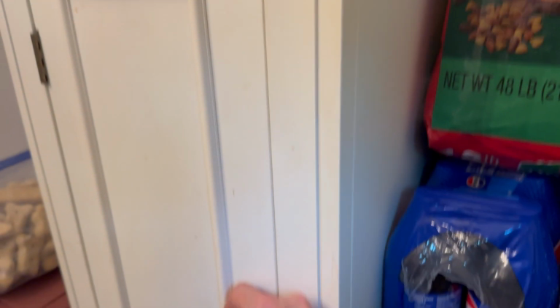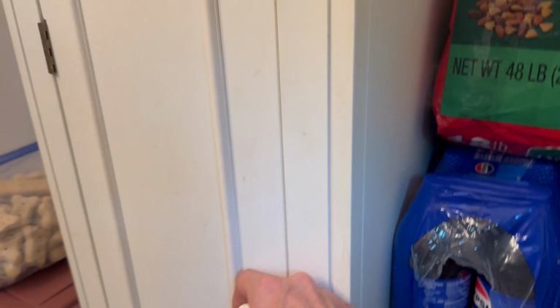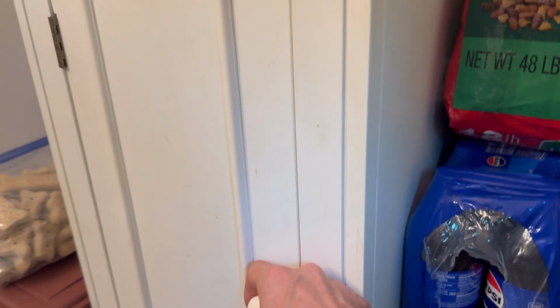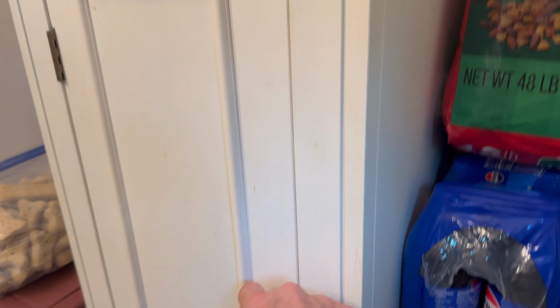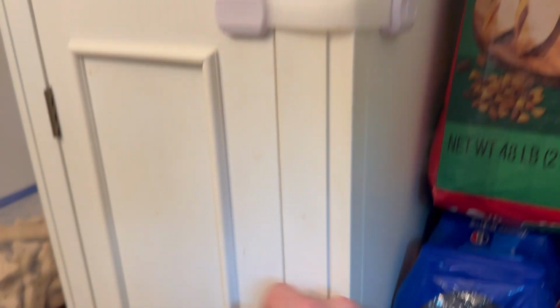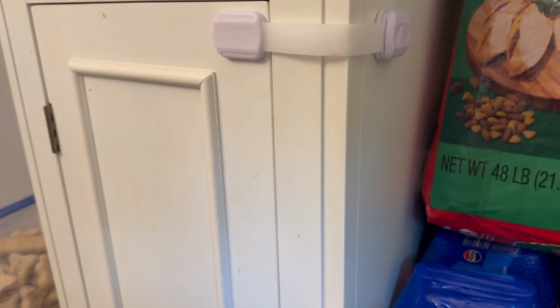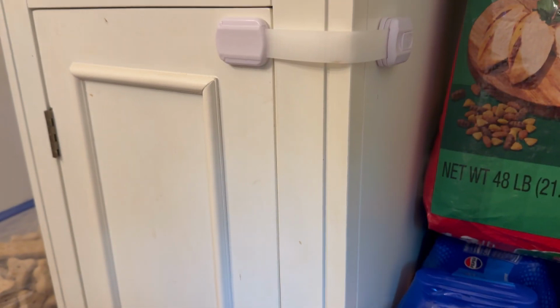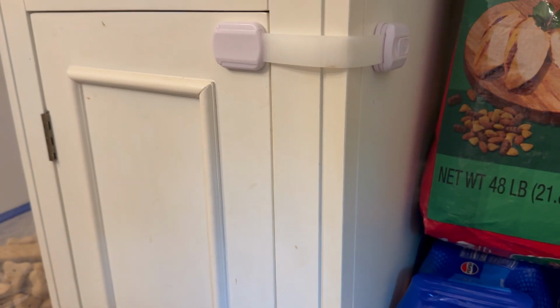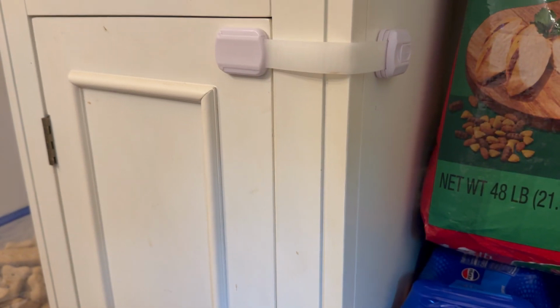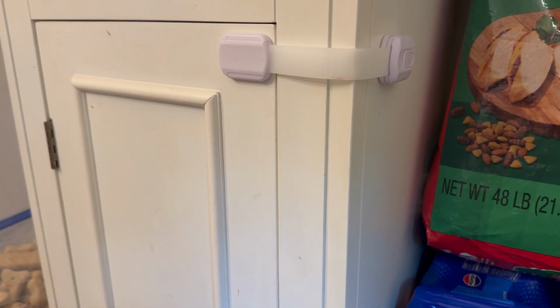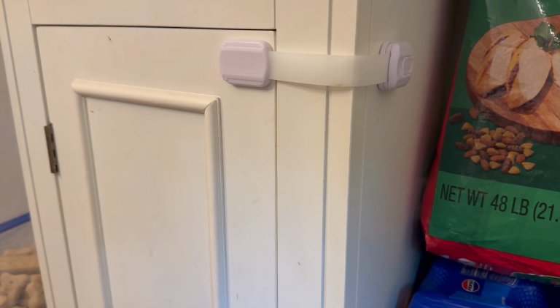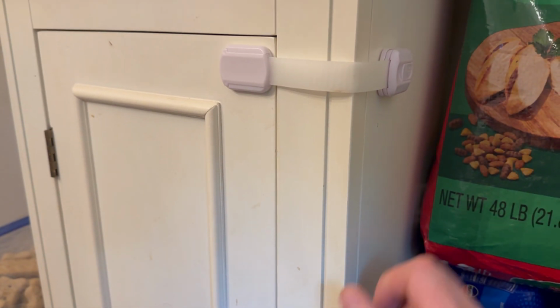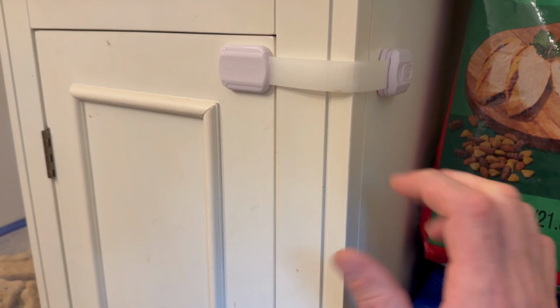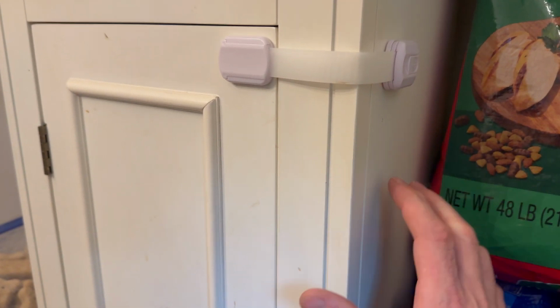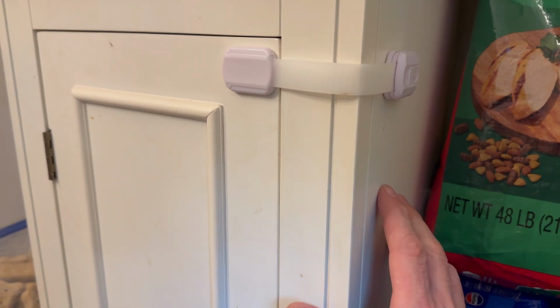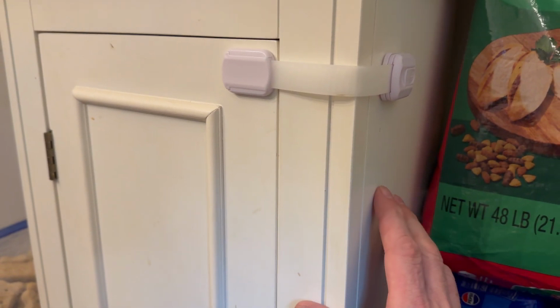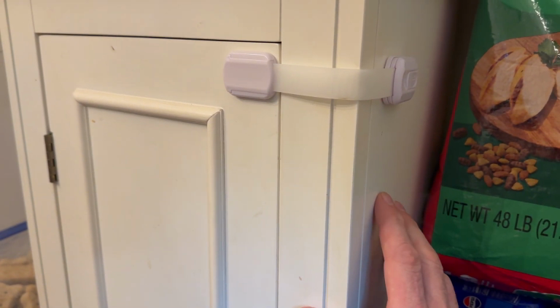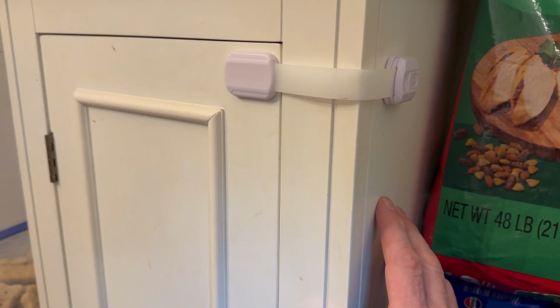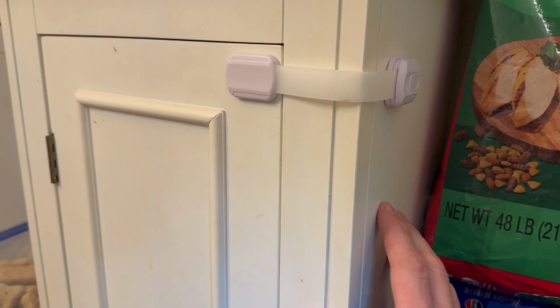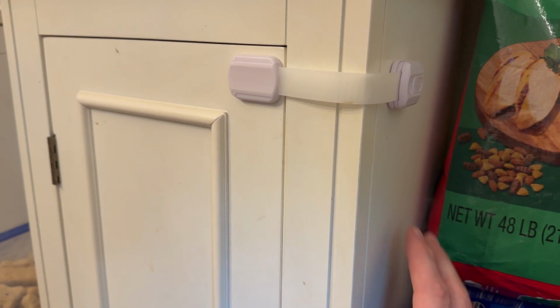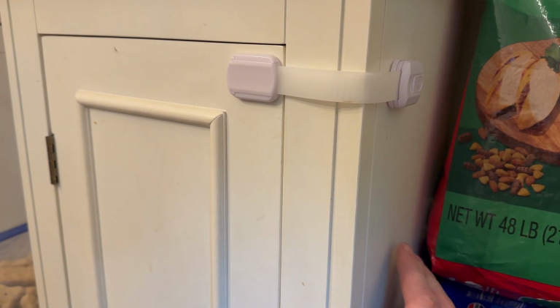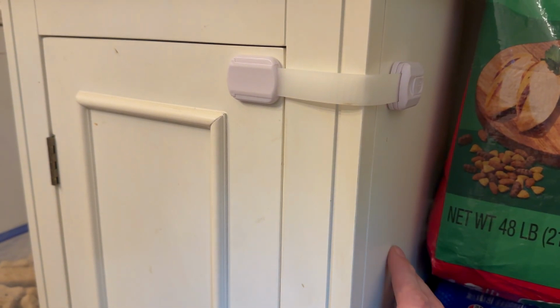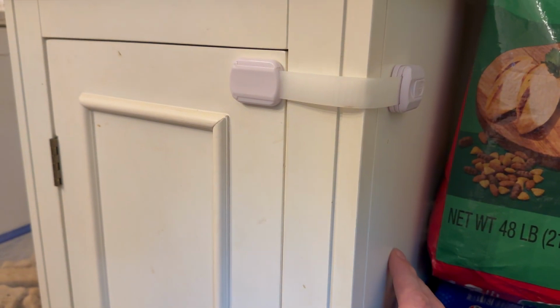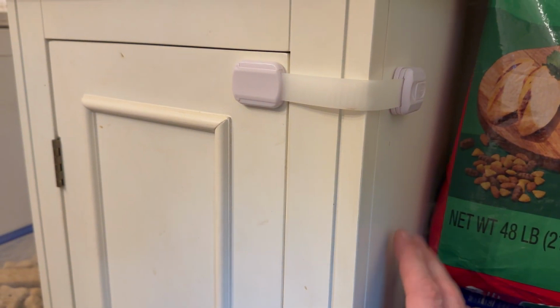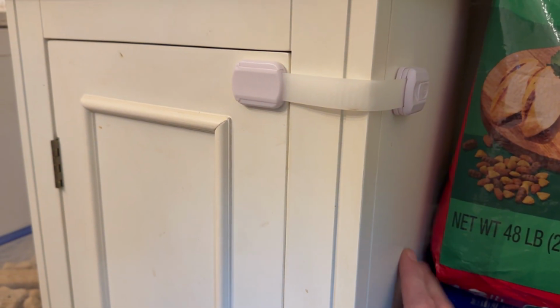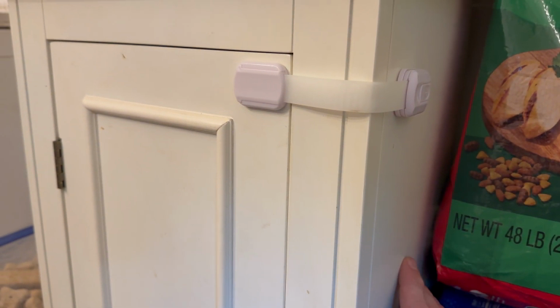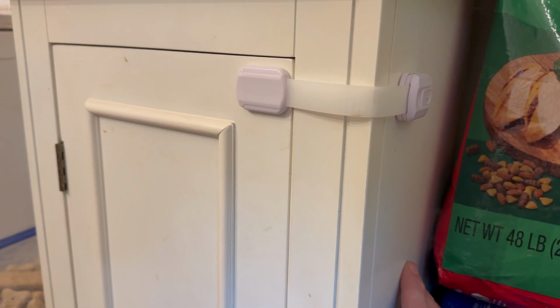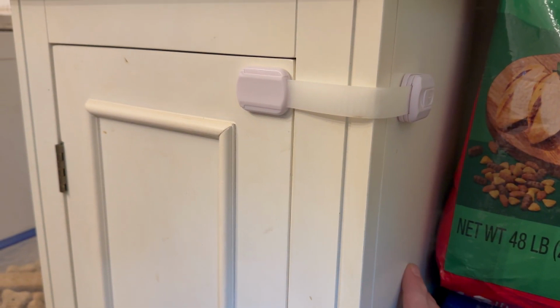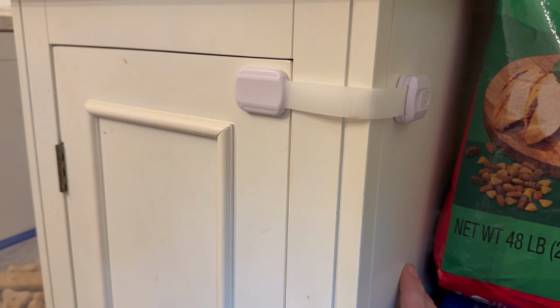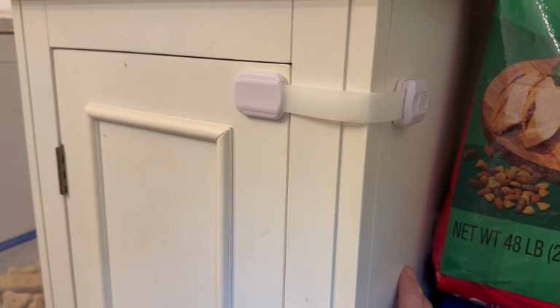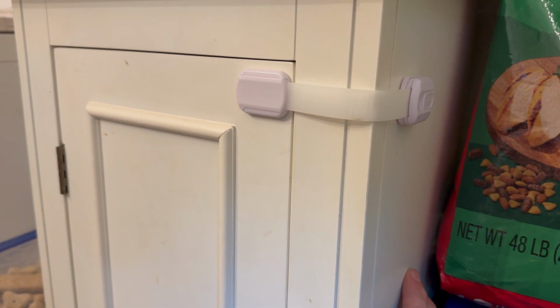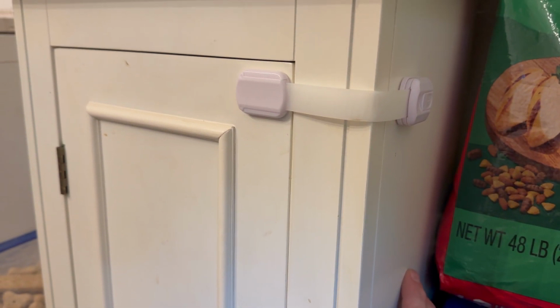He has pulled on this thing several times and he is very upset about it, which I love because he cannot get in here. Highly recommend.